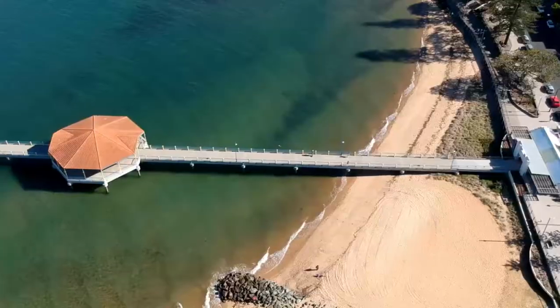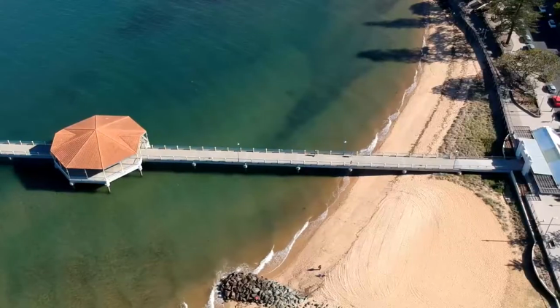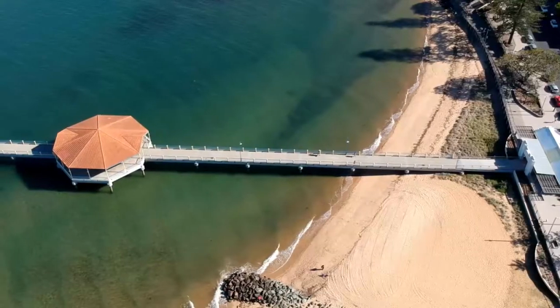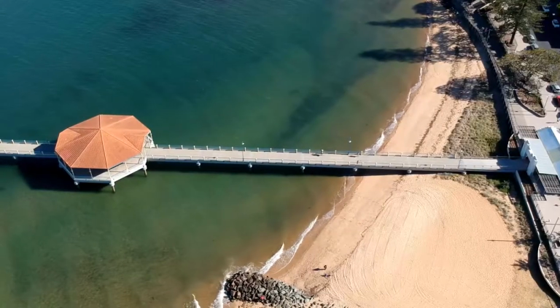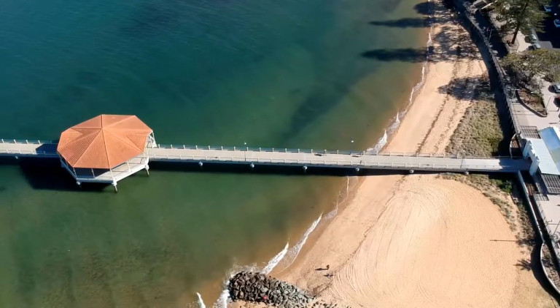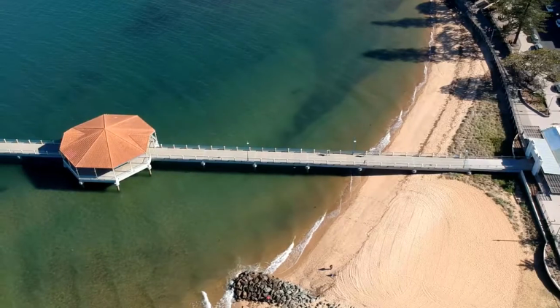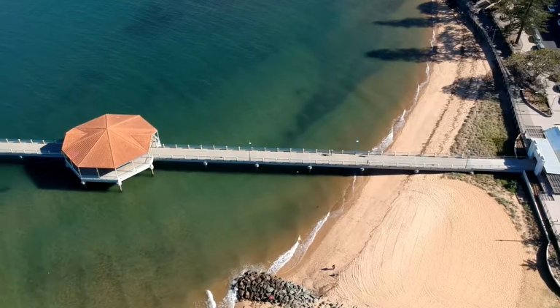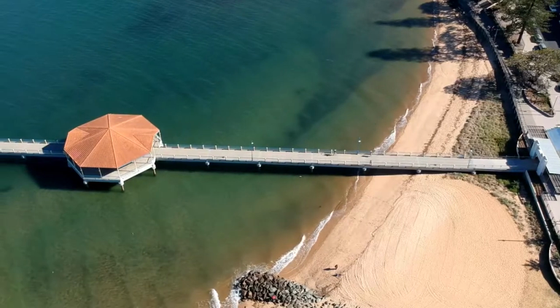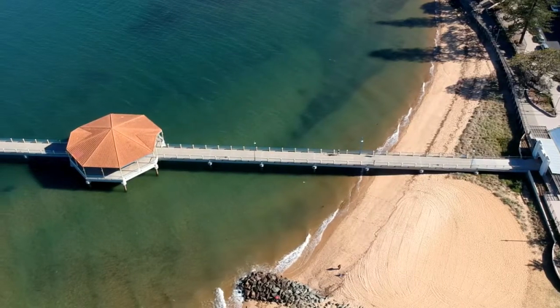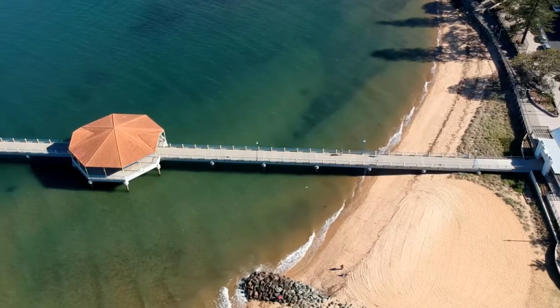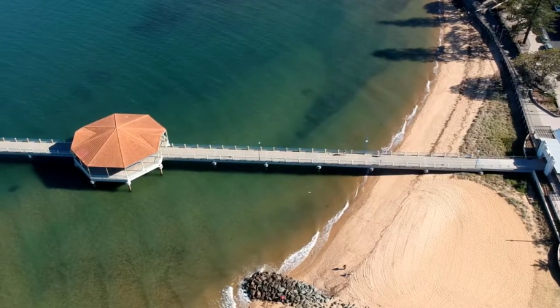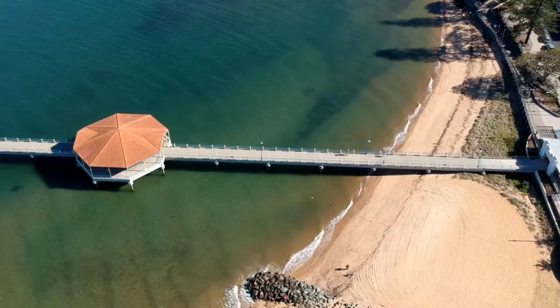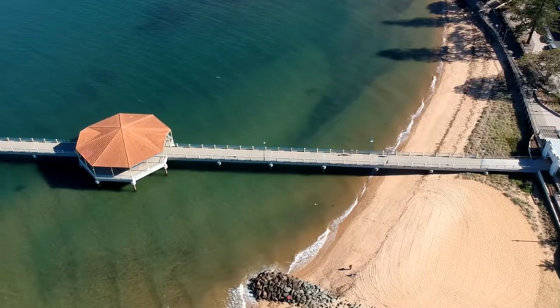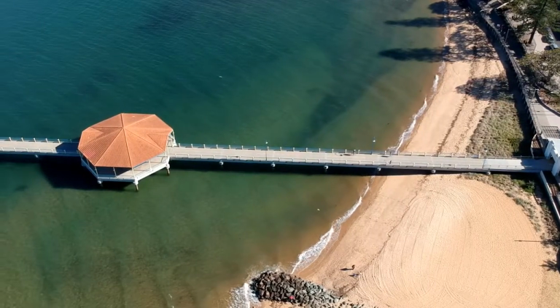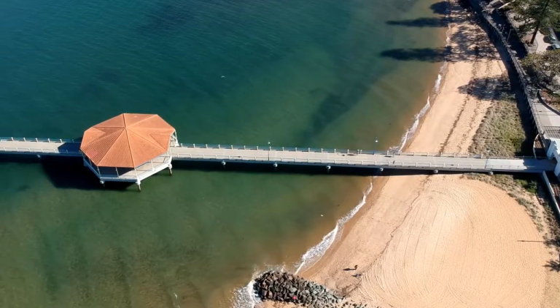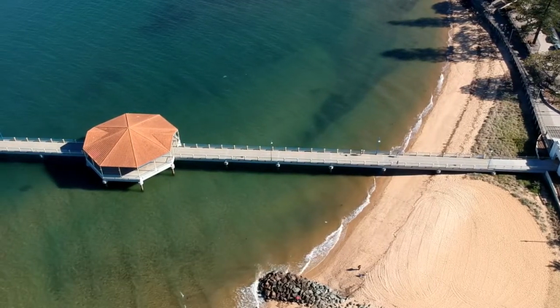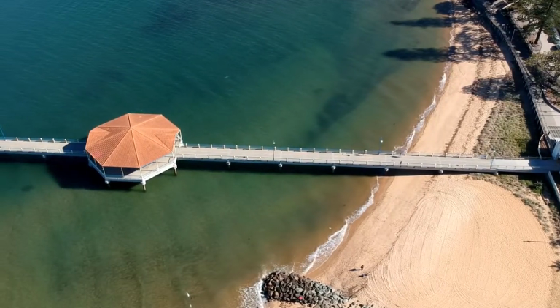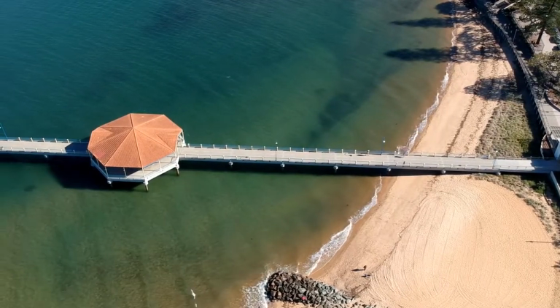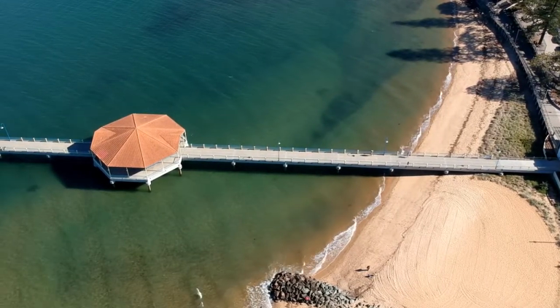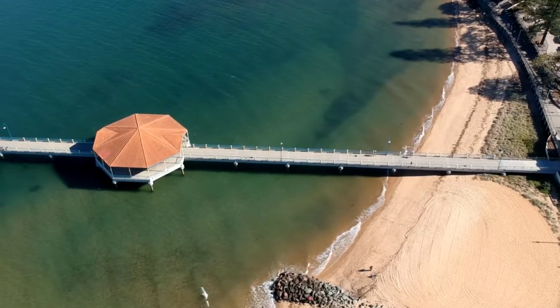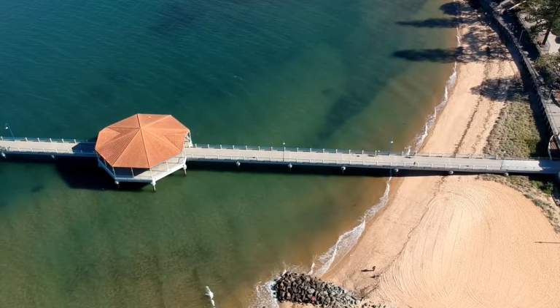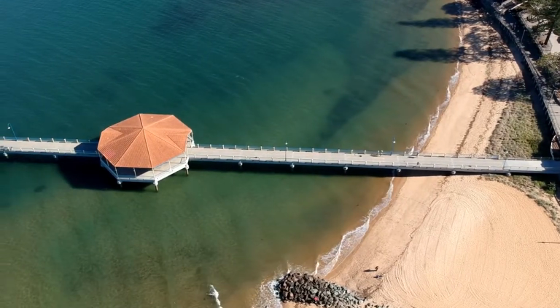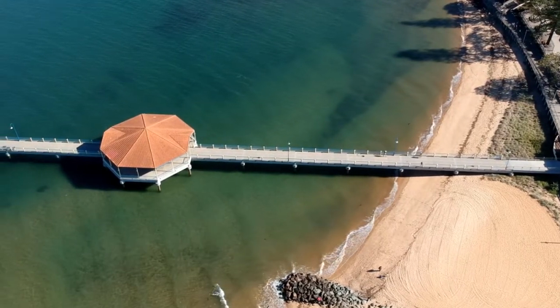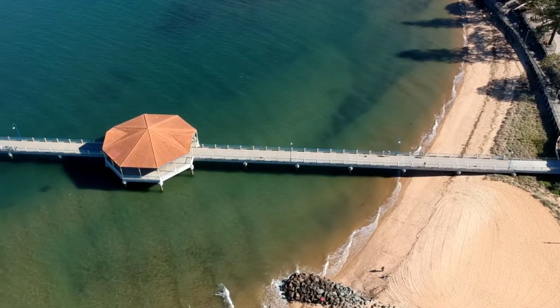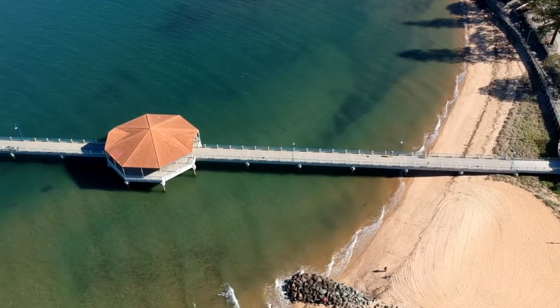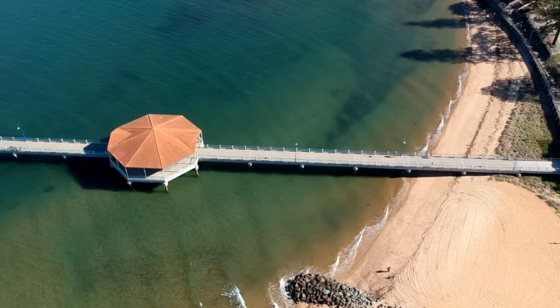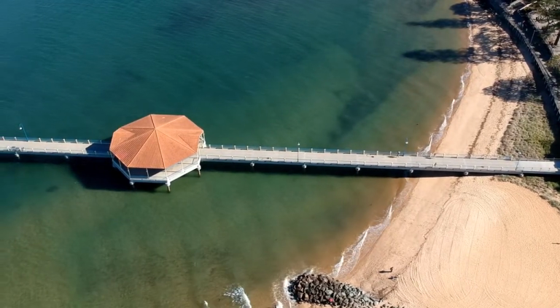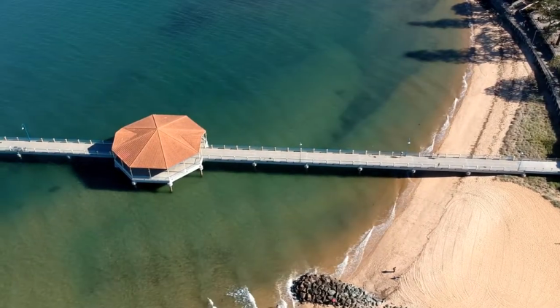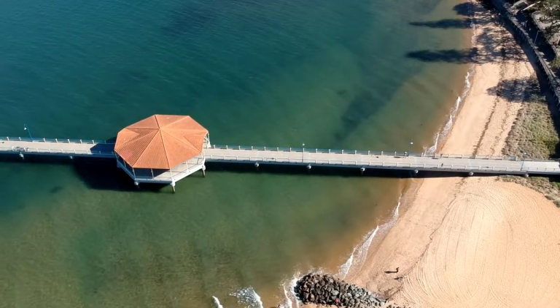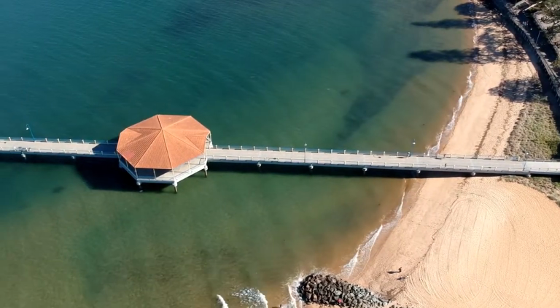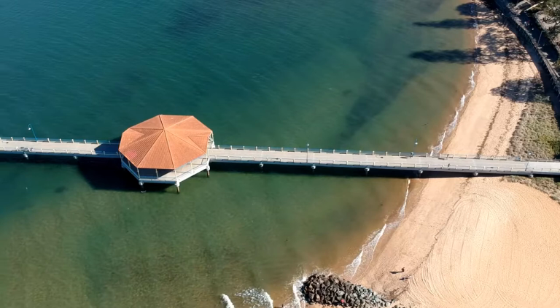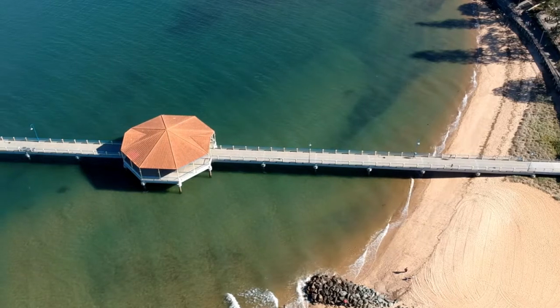We also wanted to check out the Red Cliff Jetty, but dogs were not permitted. So we grabbed lunch and carried on to our final stop.